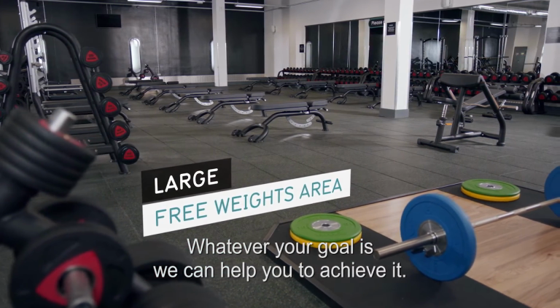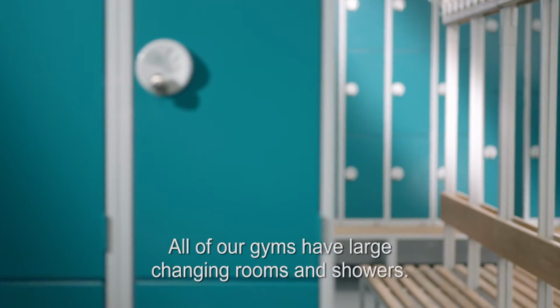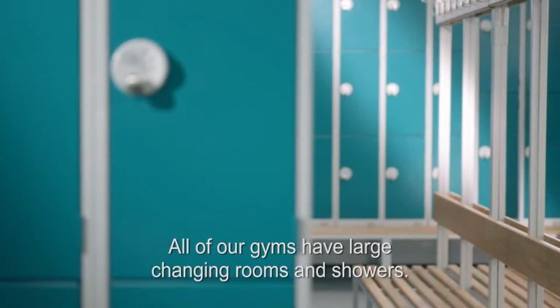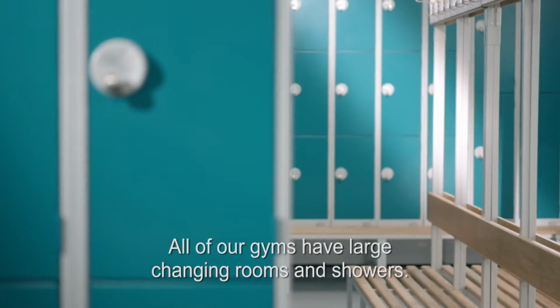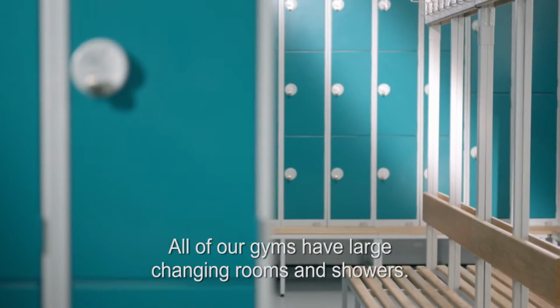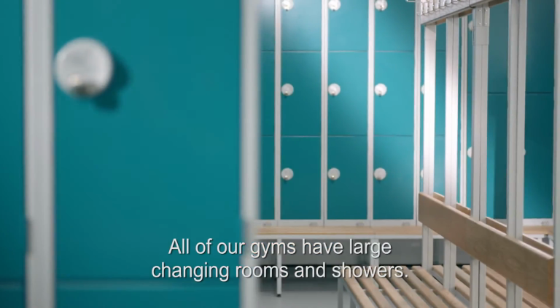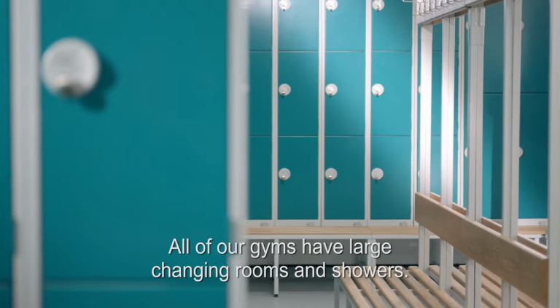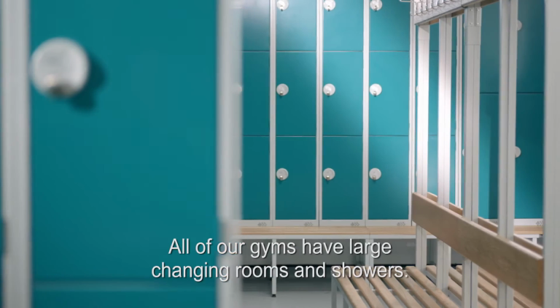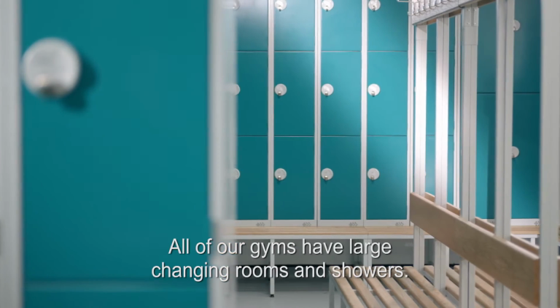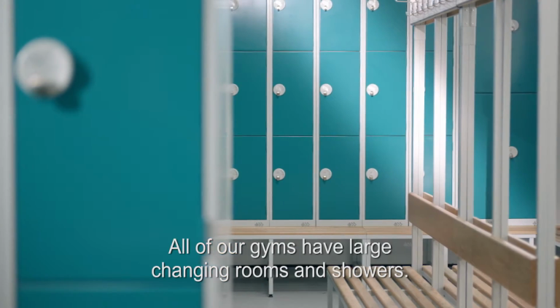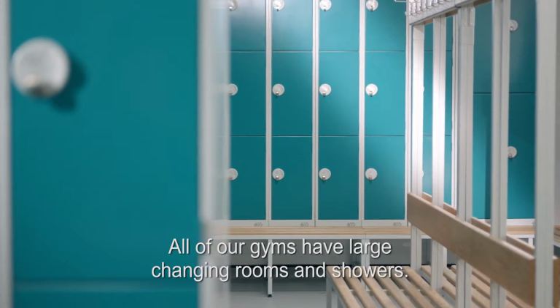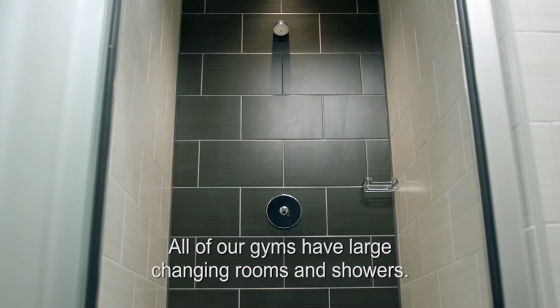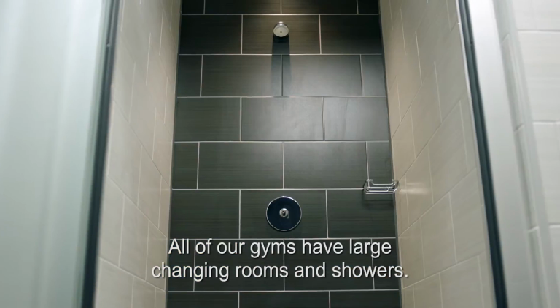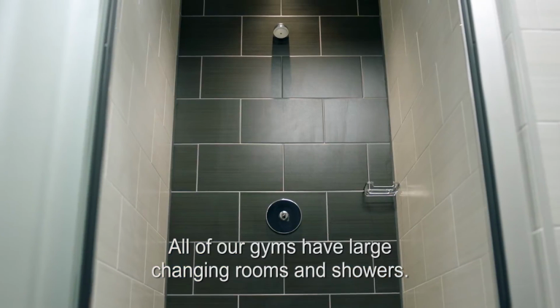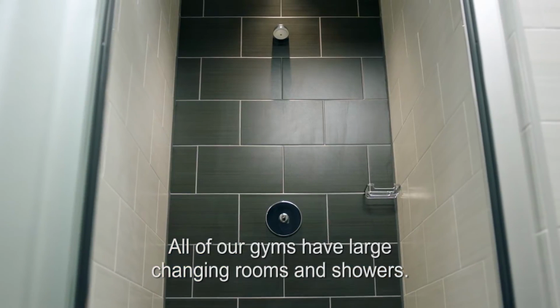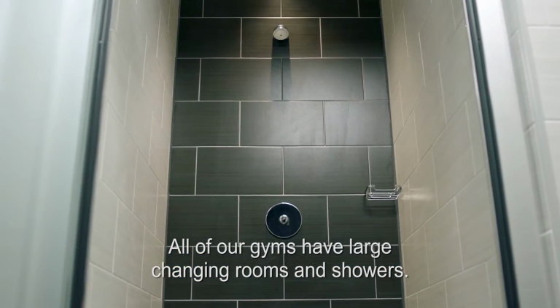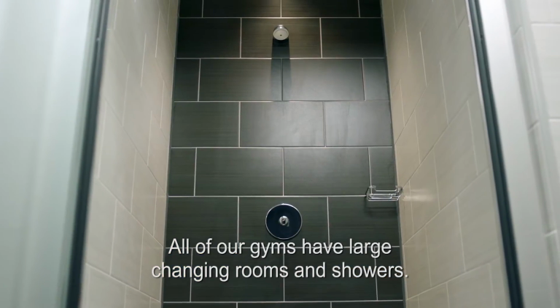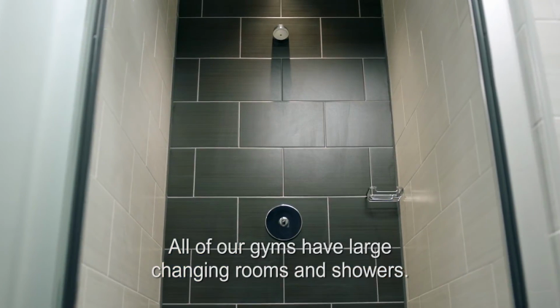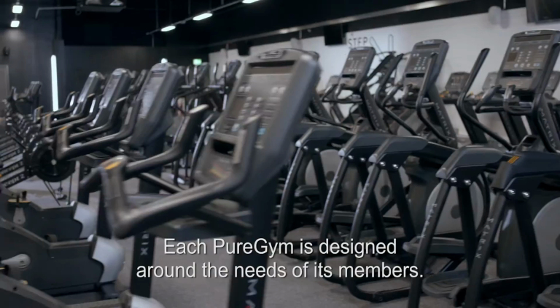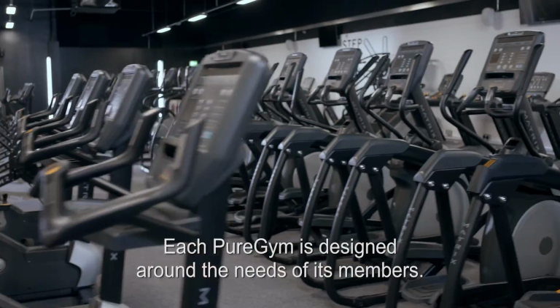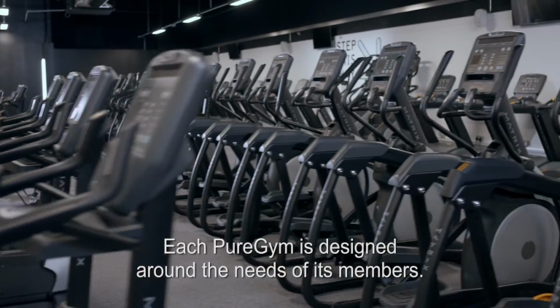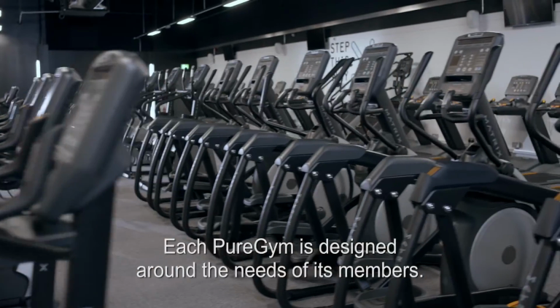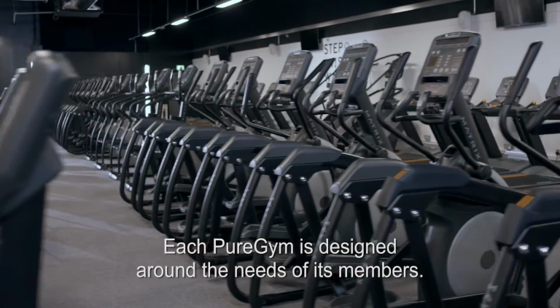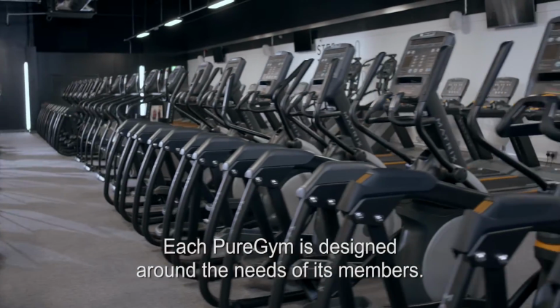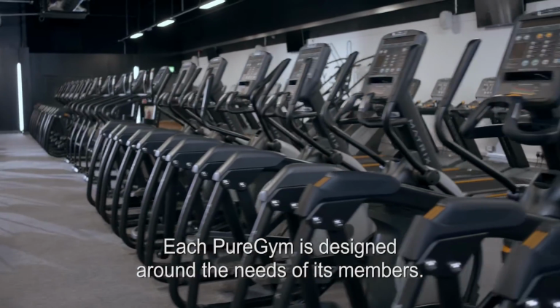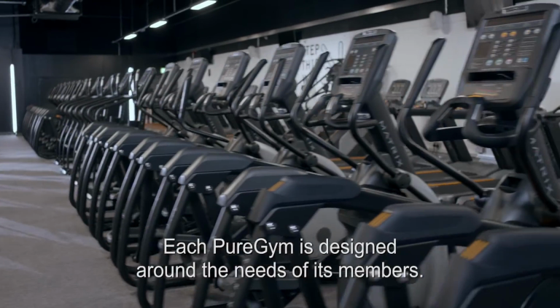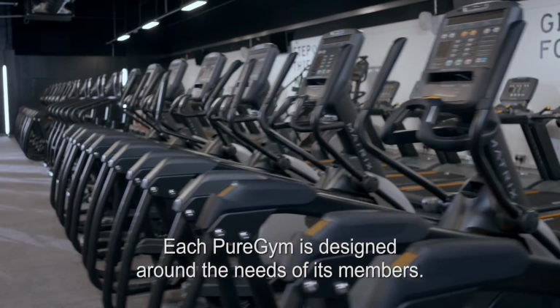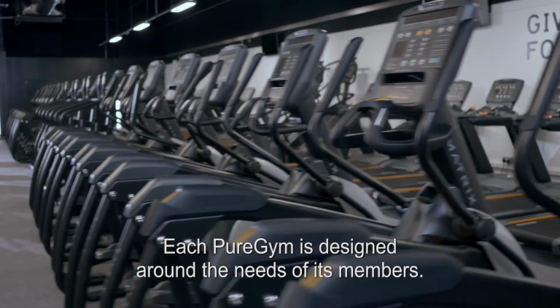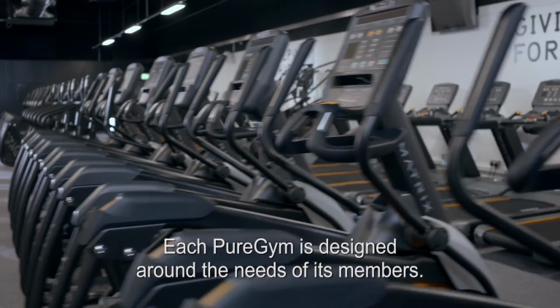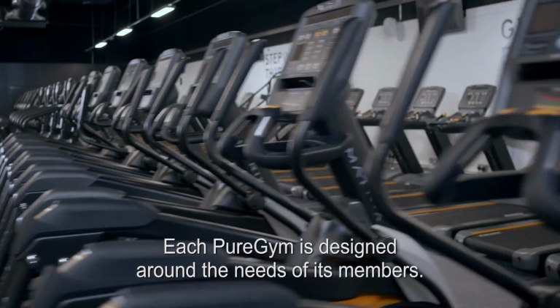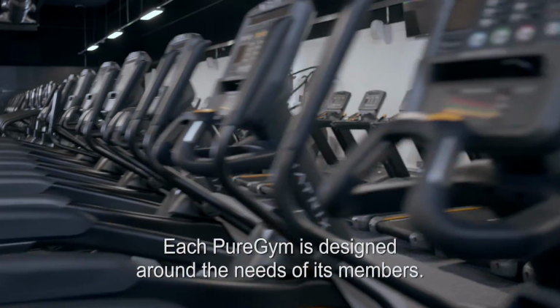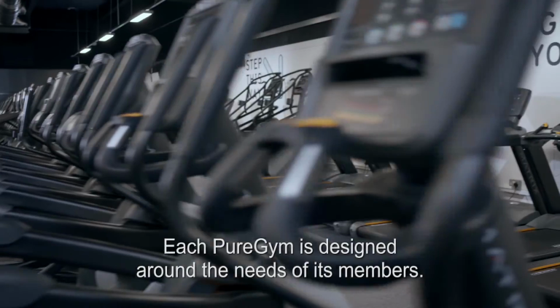All of our gyms have large changing rooms and showers. Each Pure Gym is designed around the needs of its members.